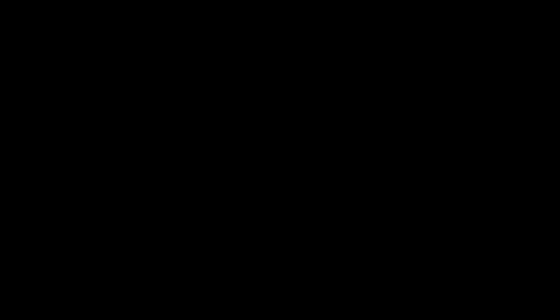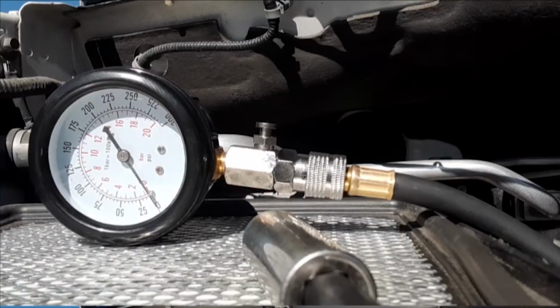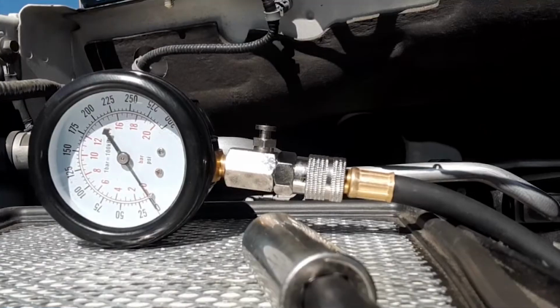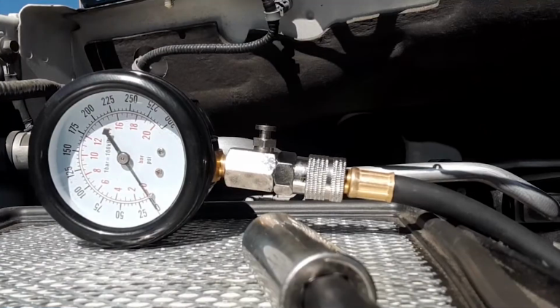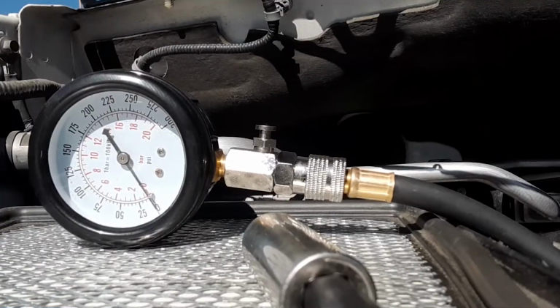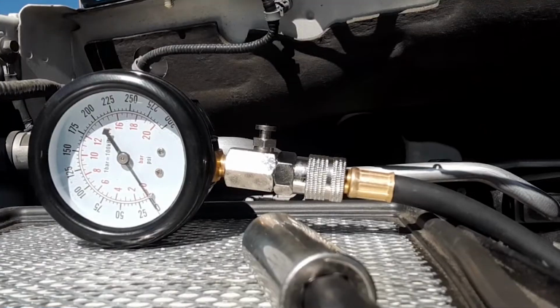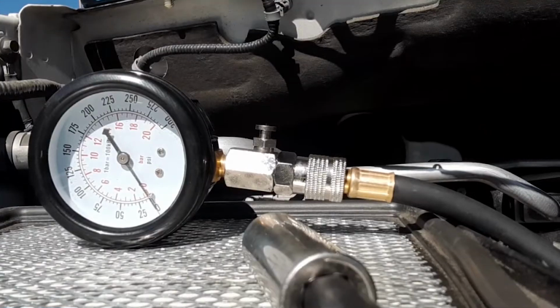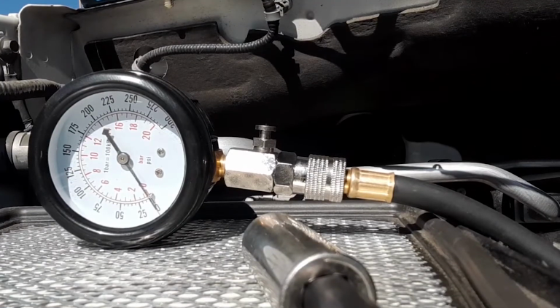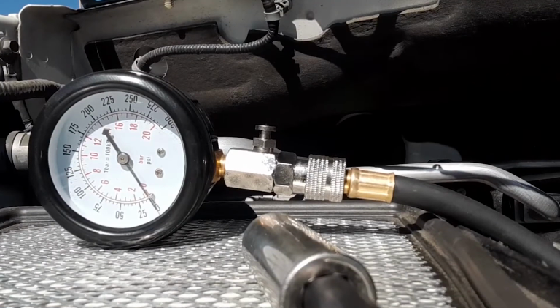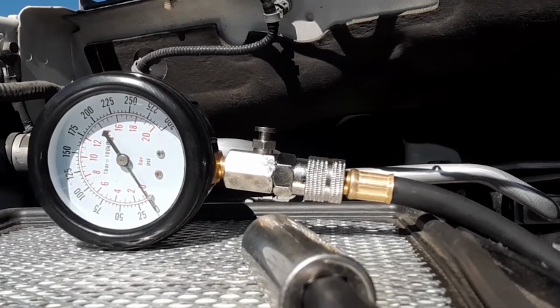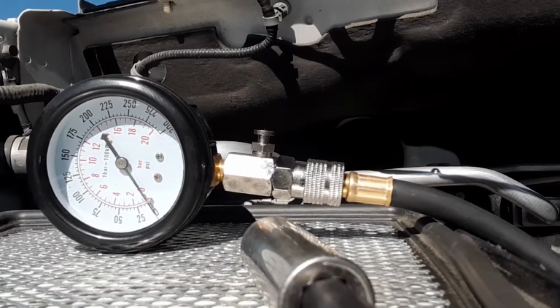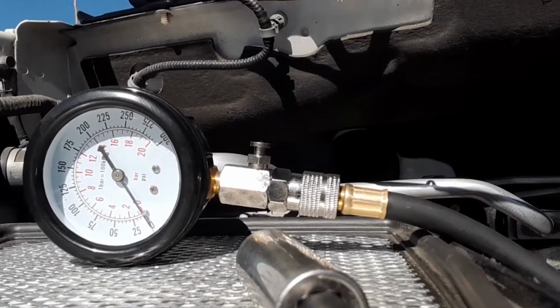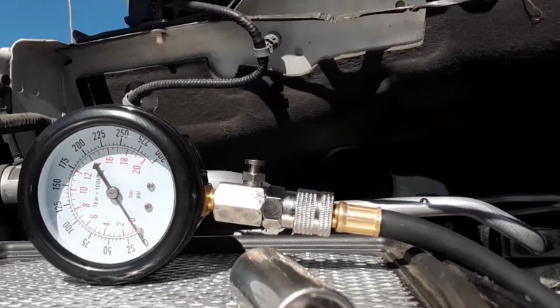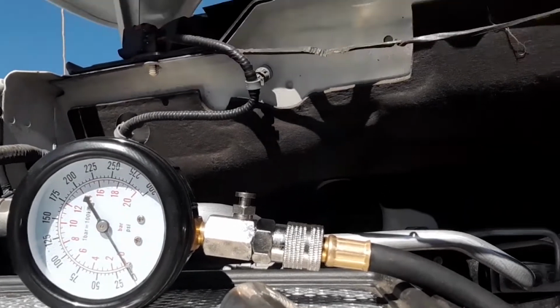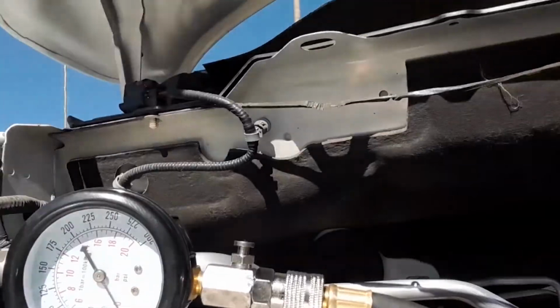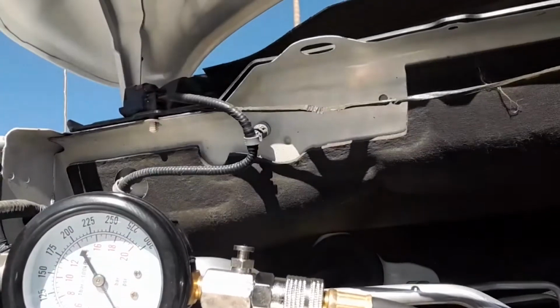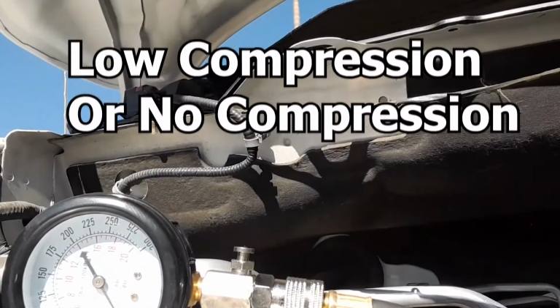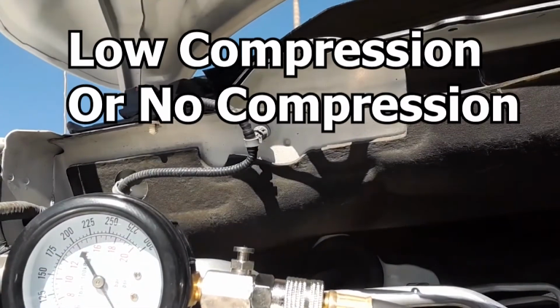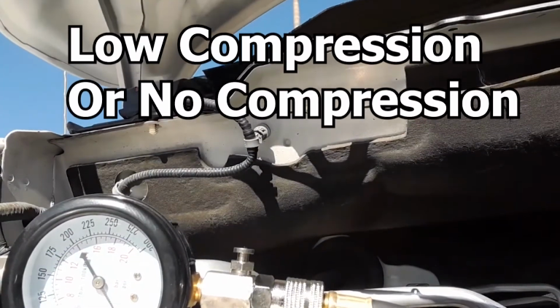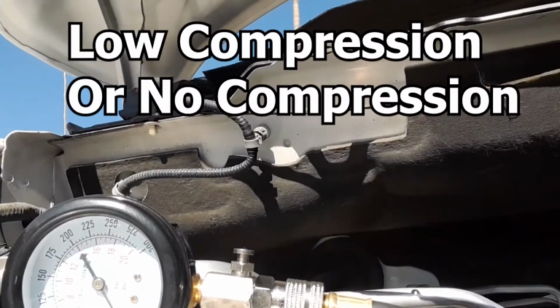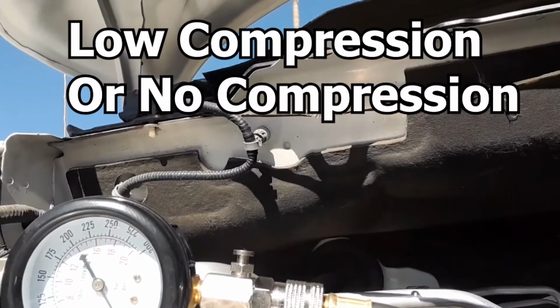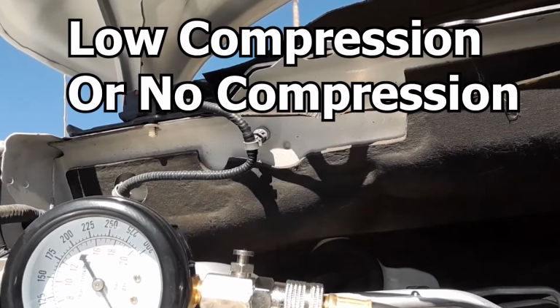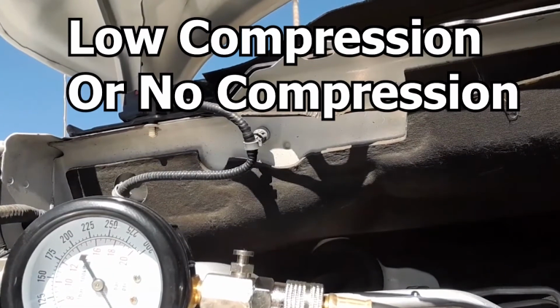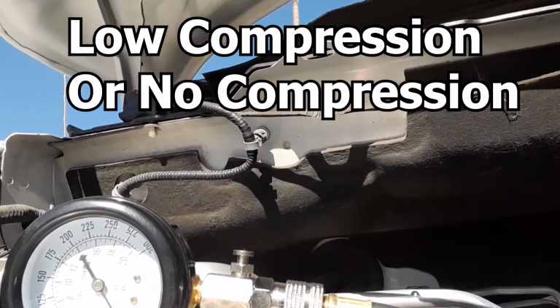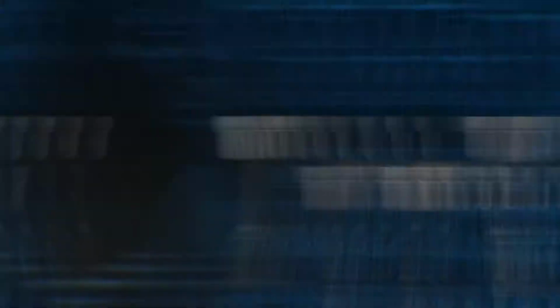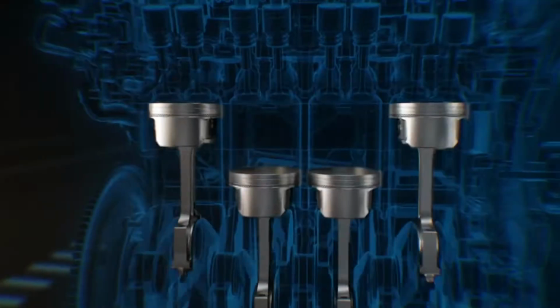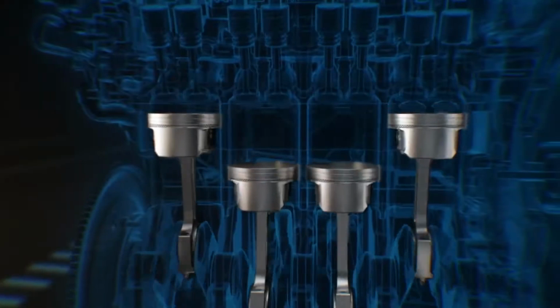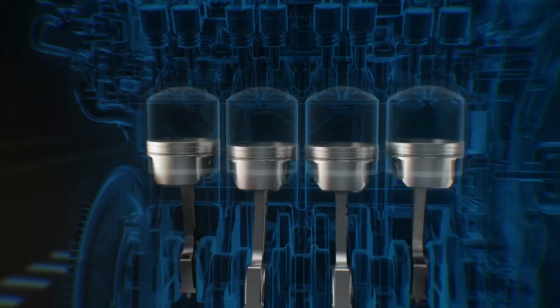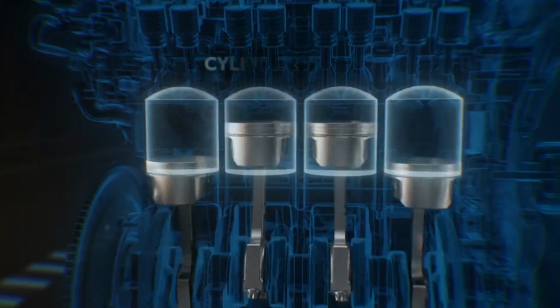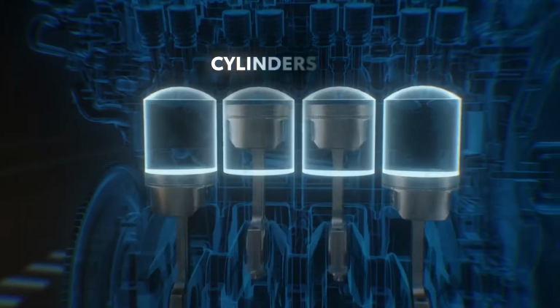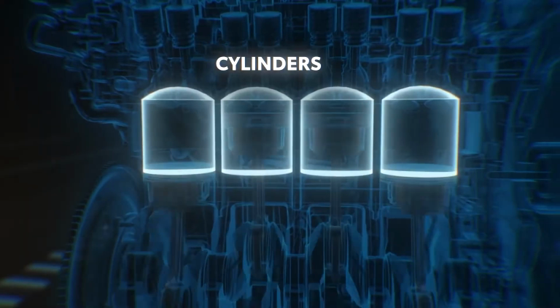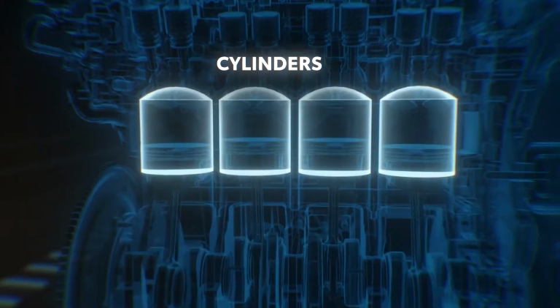In today's video, I'll explain why your car might have low or no compression in one or more cylinders.